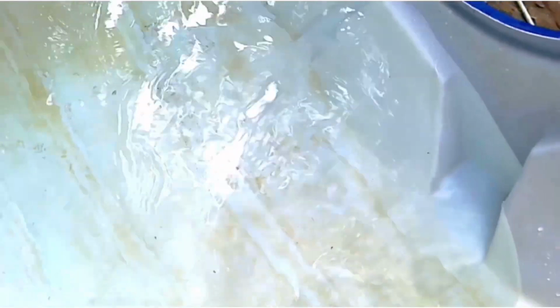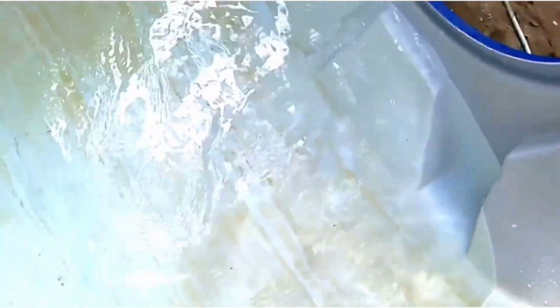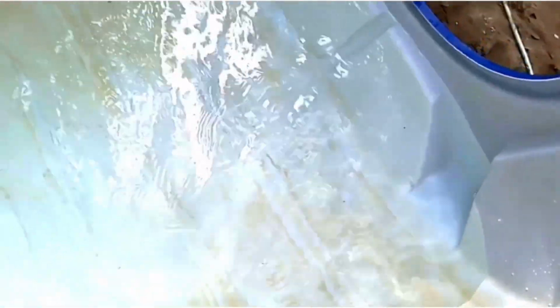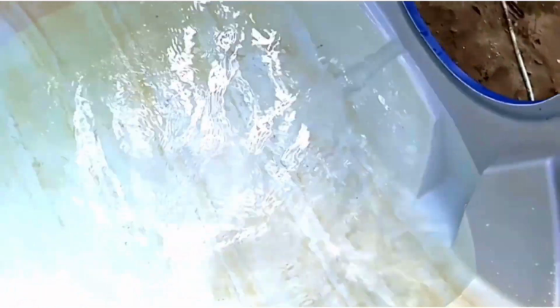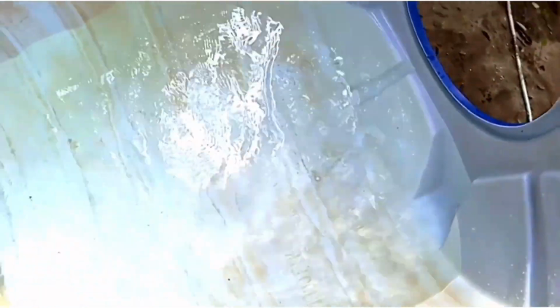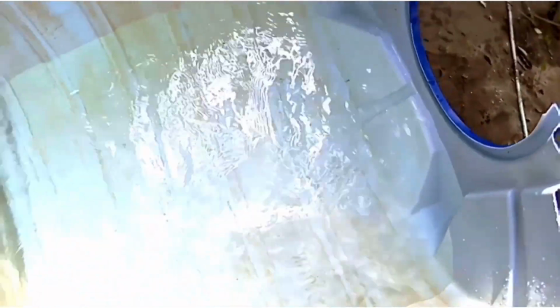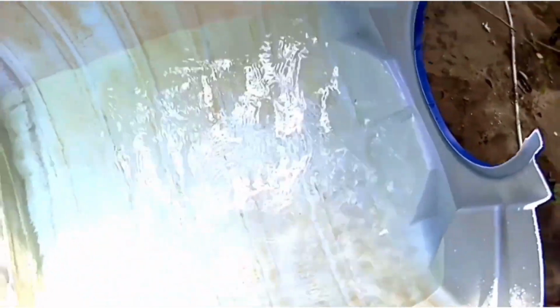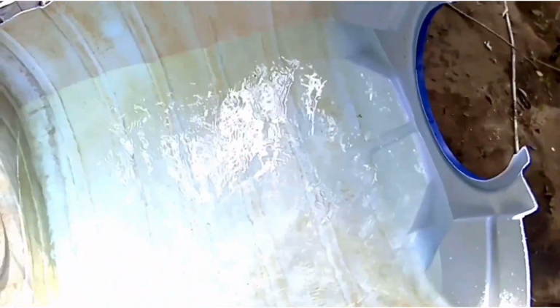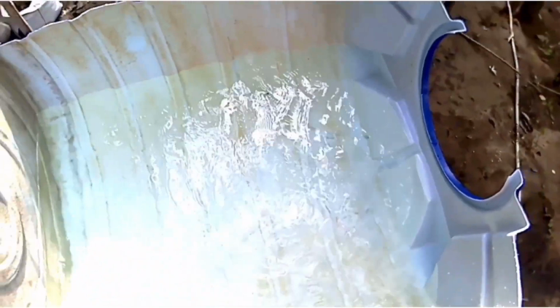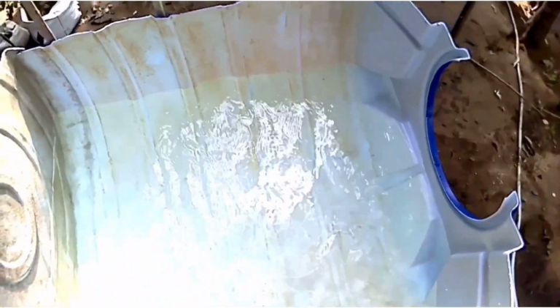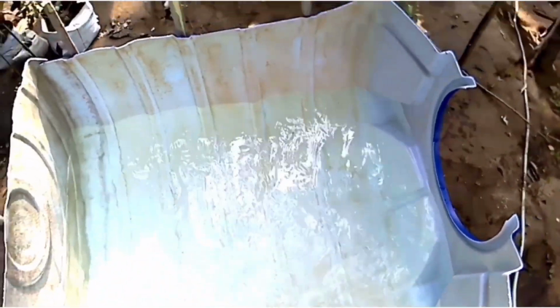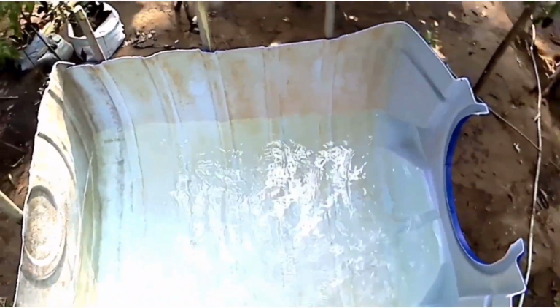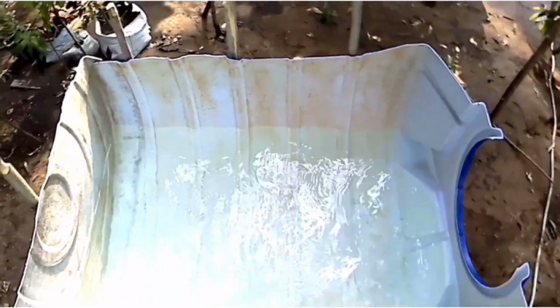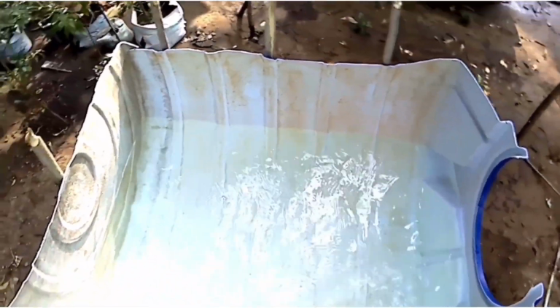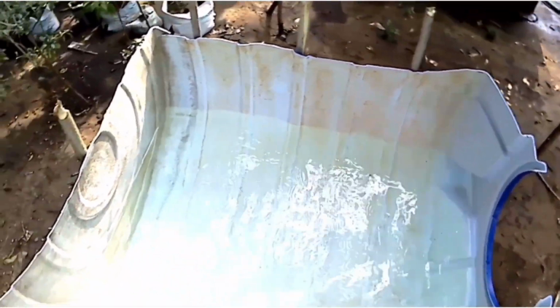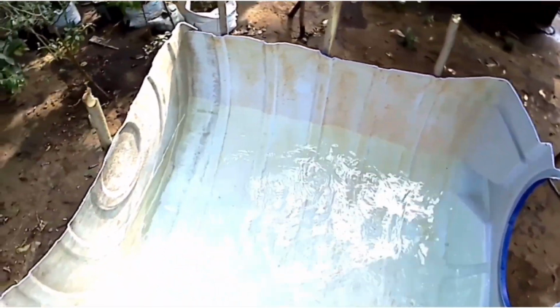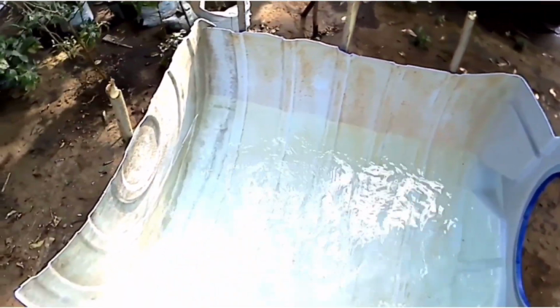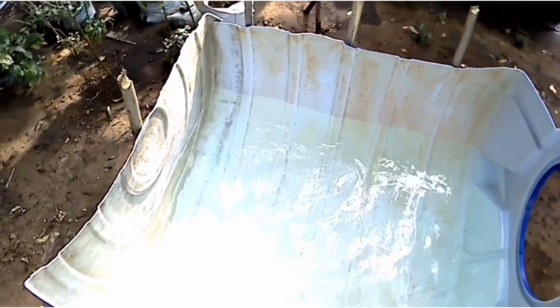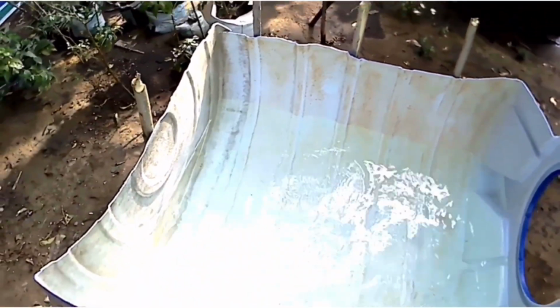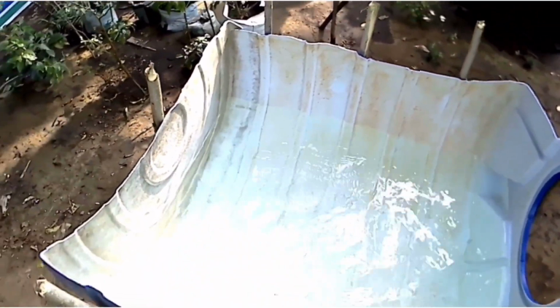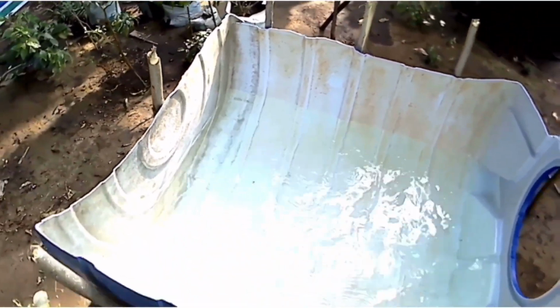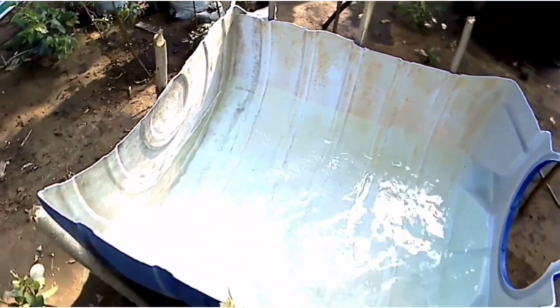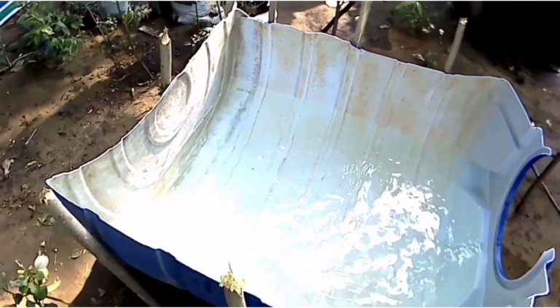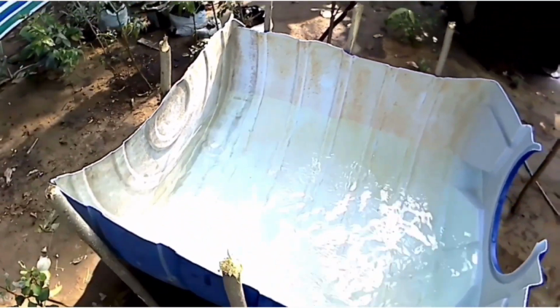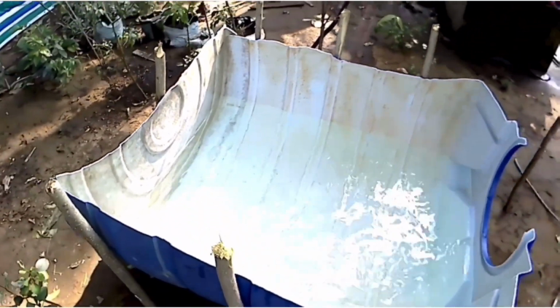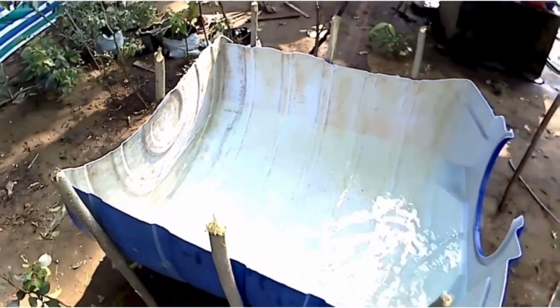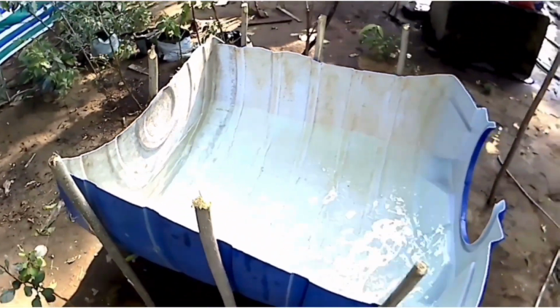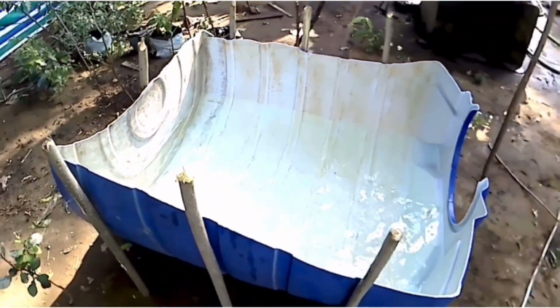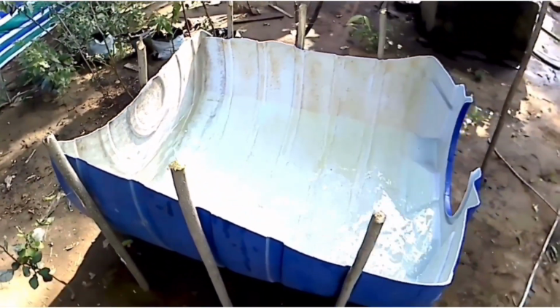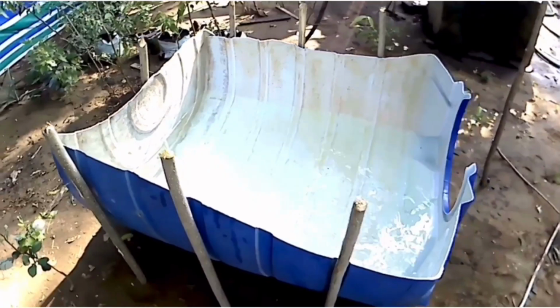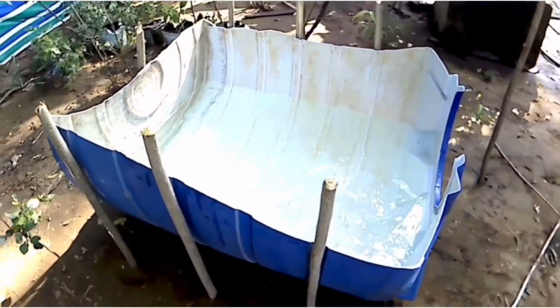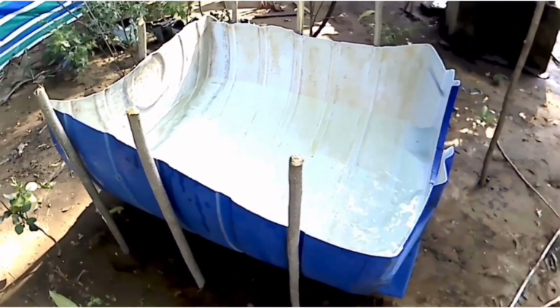Hello friends, welcome back to my channel. I am going to show you how to make a water tank.